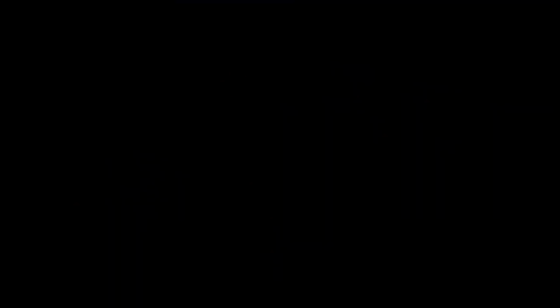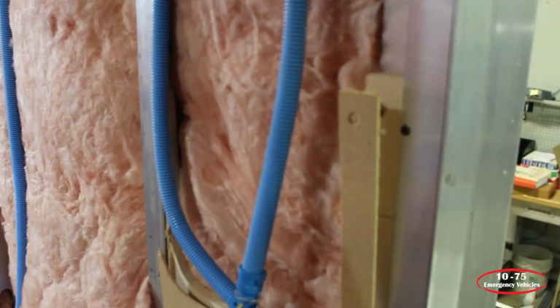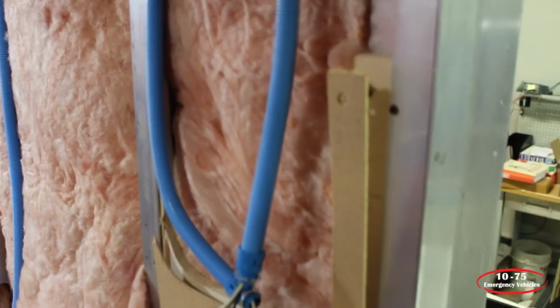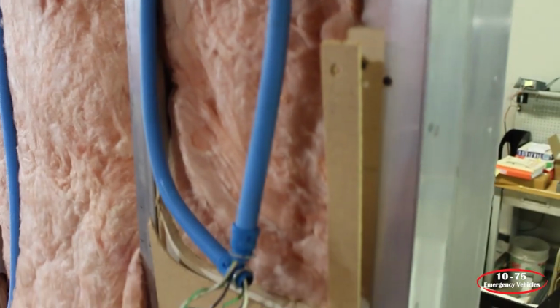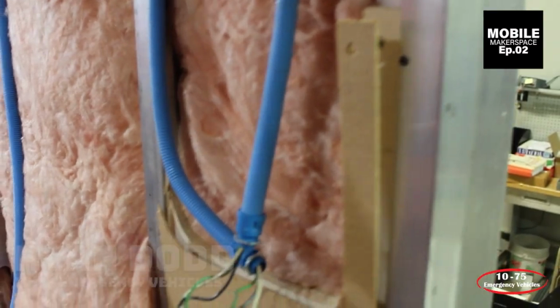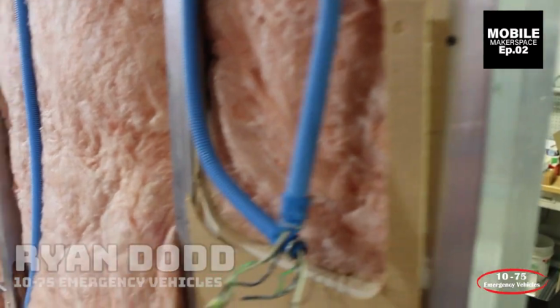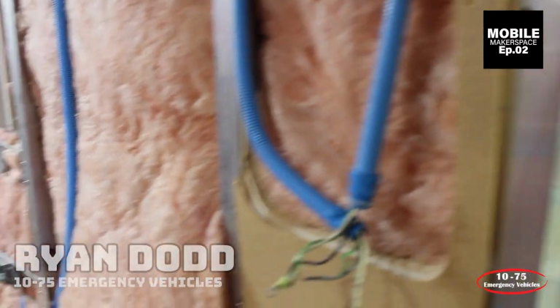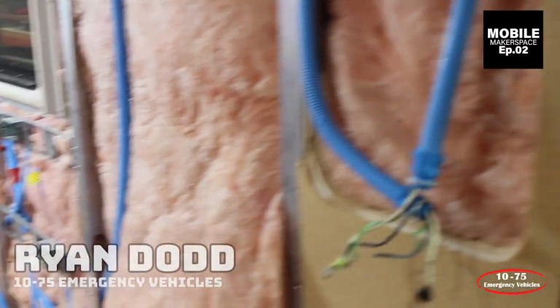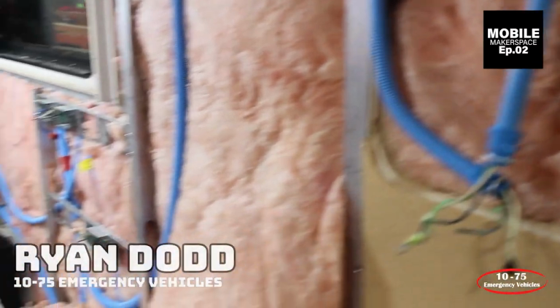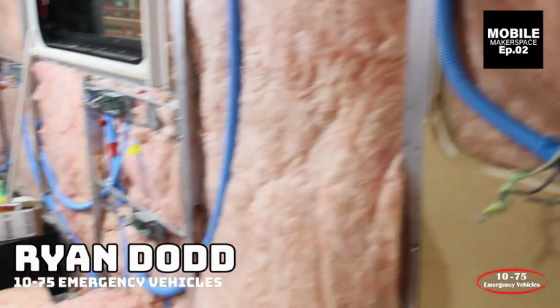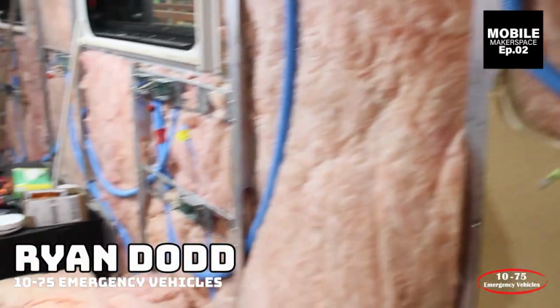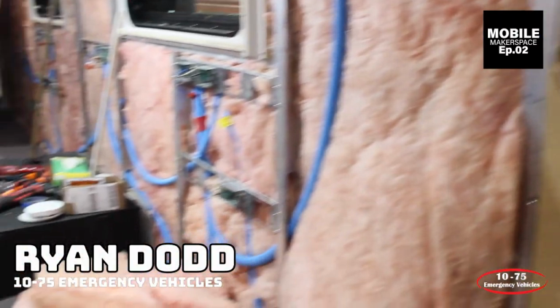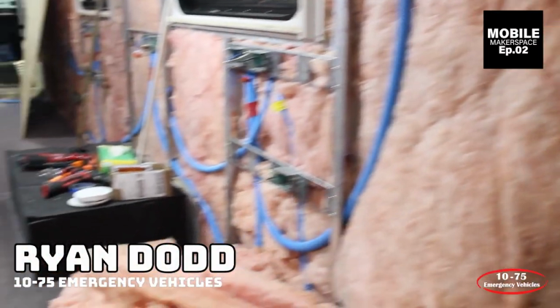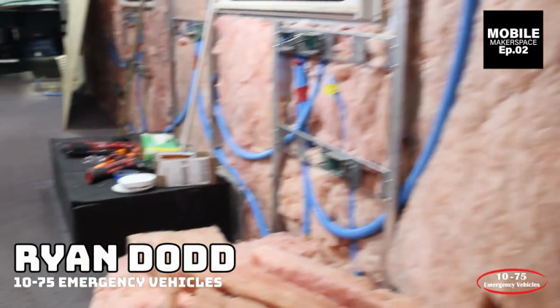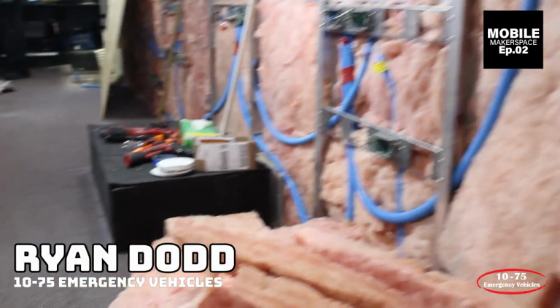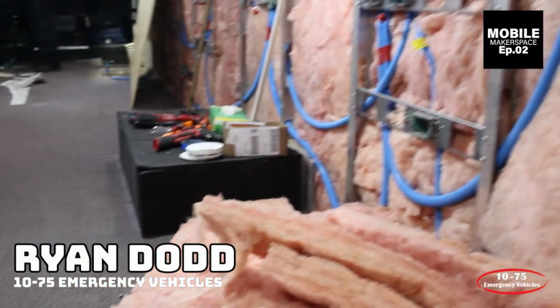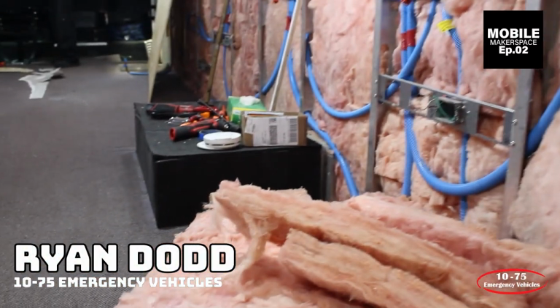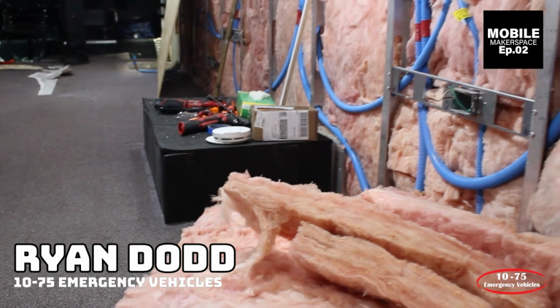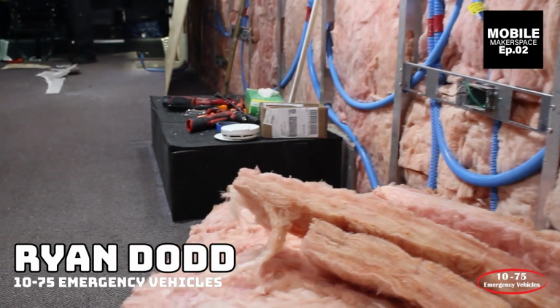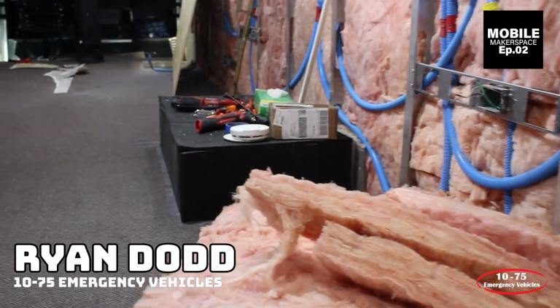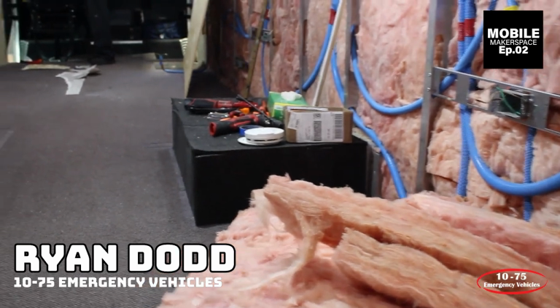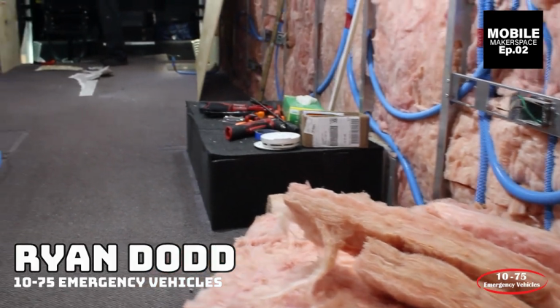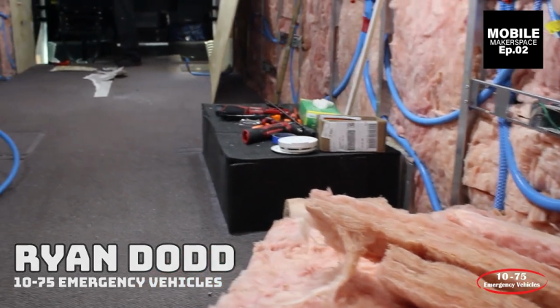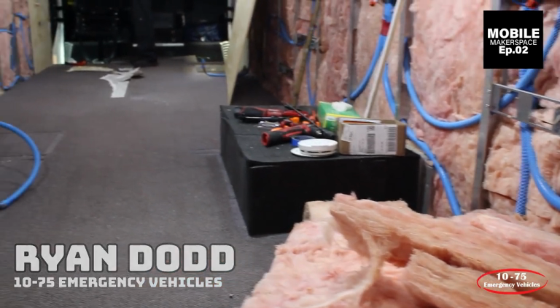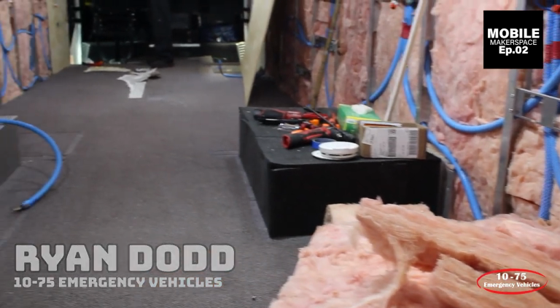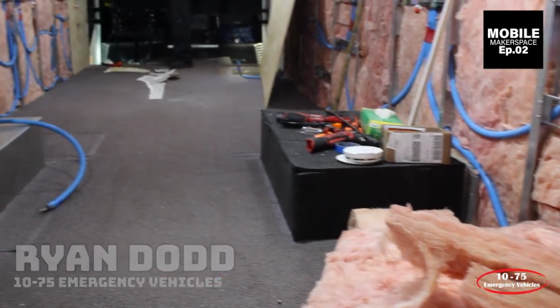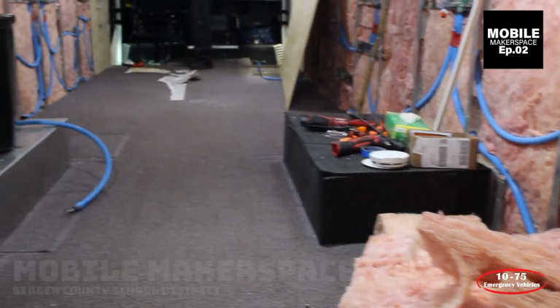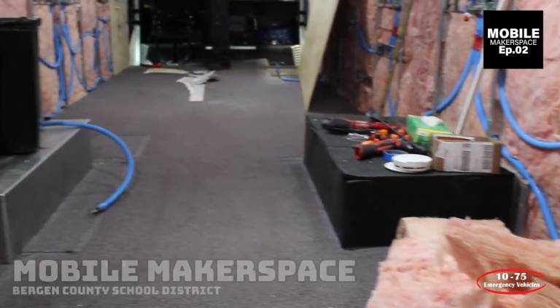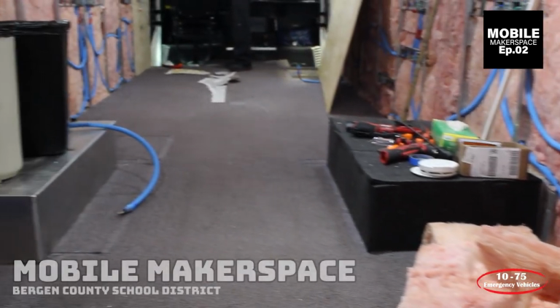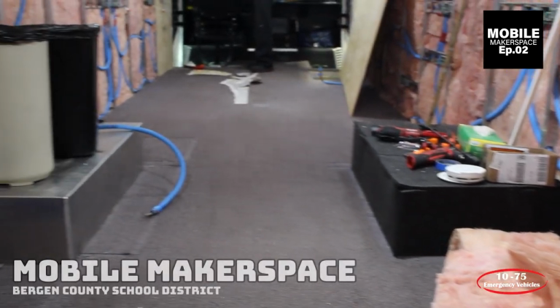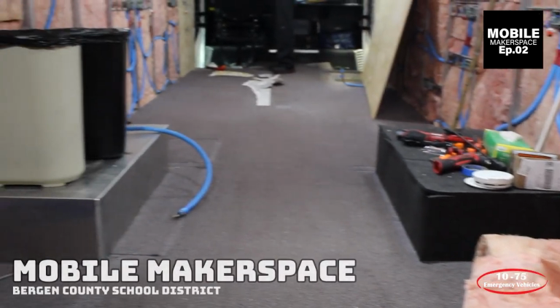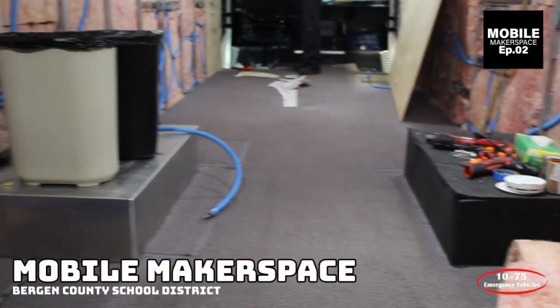How you doing? It's Ryan with 1075 Emergency Vehicles. What we're looking at is just some progress on the maker lab.